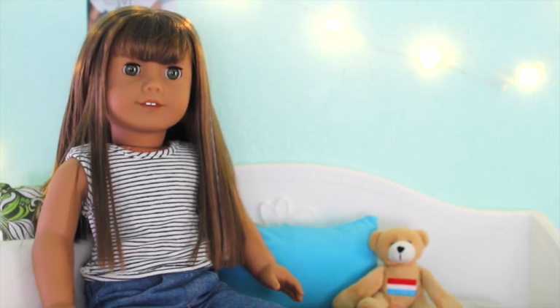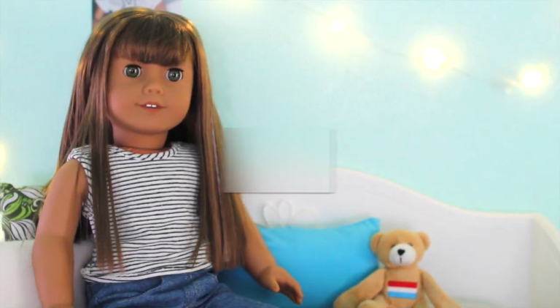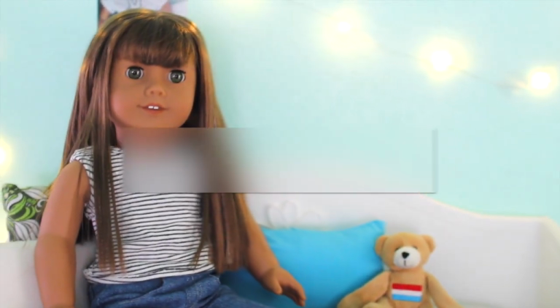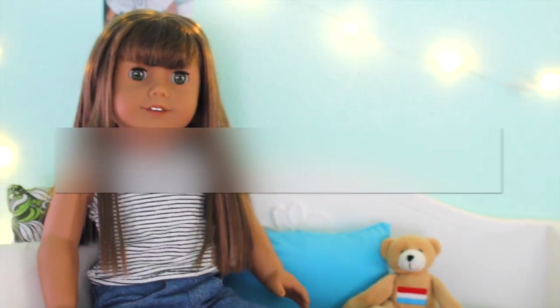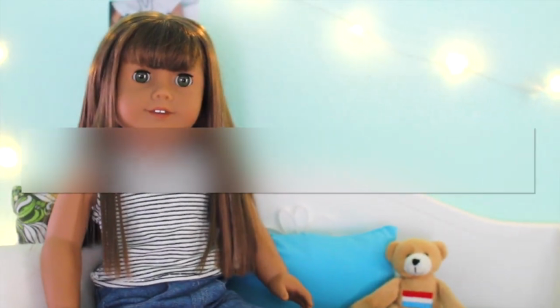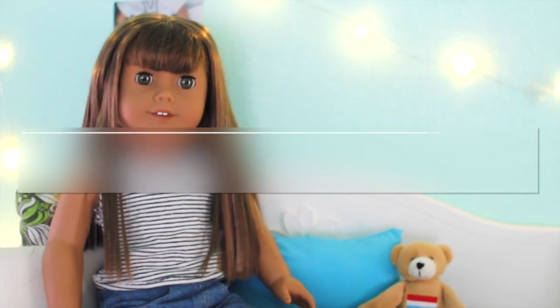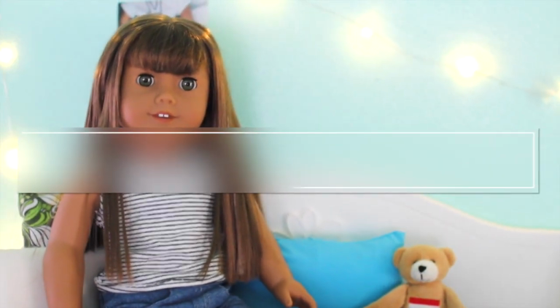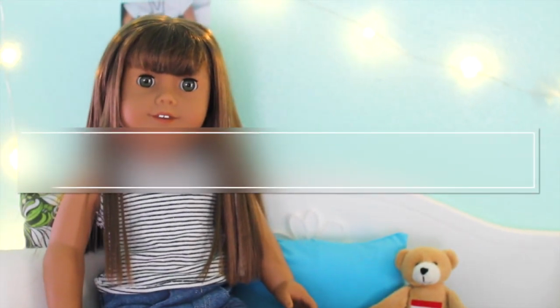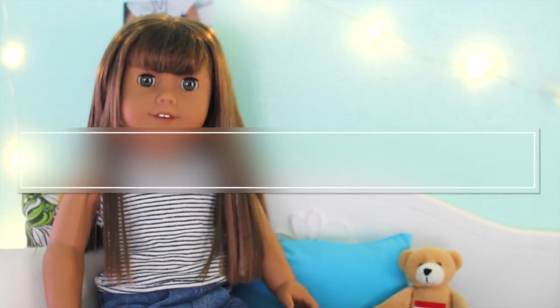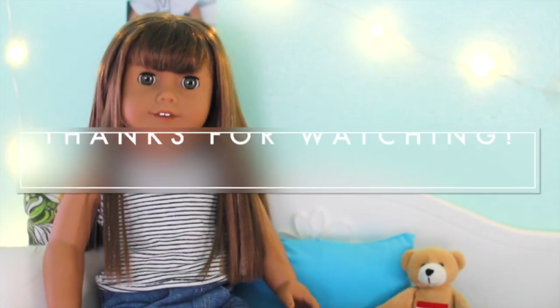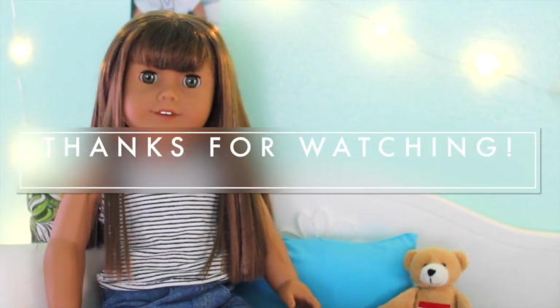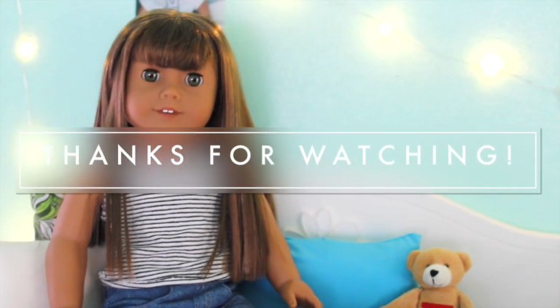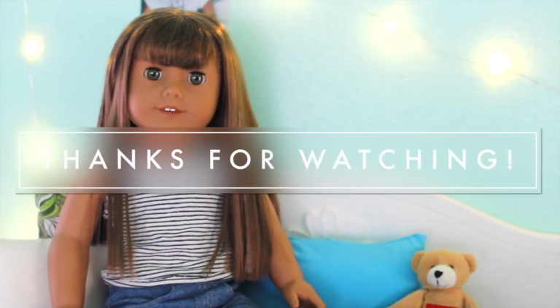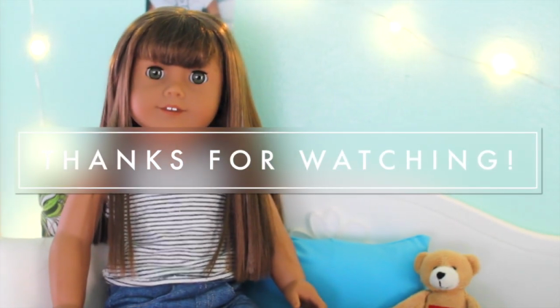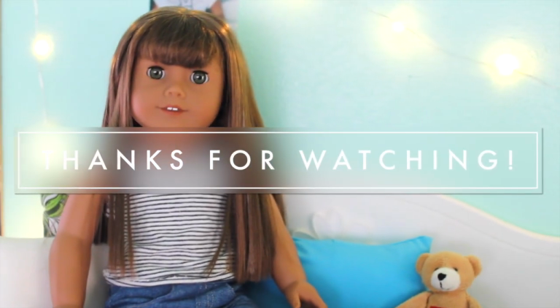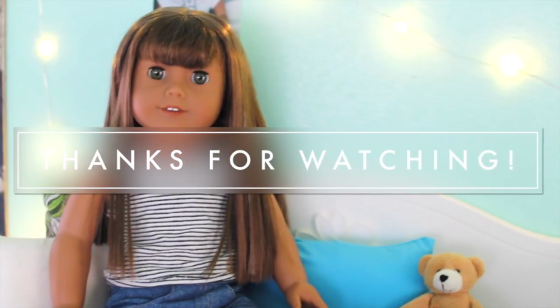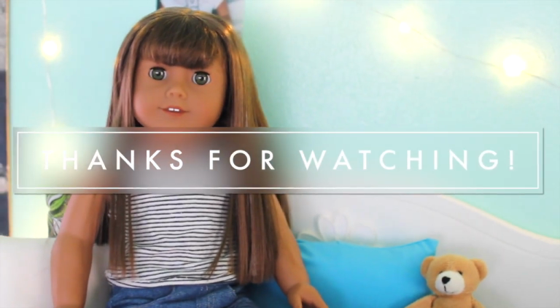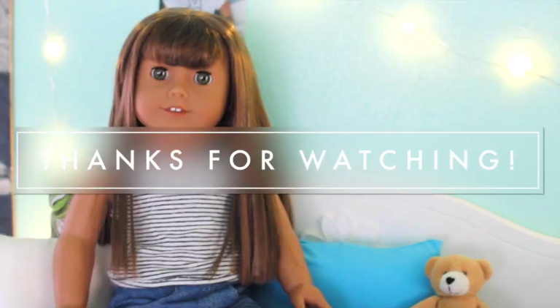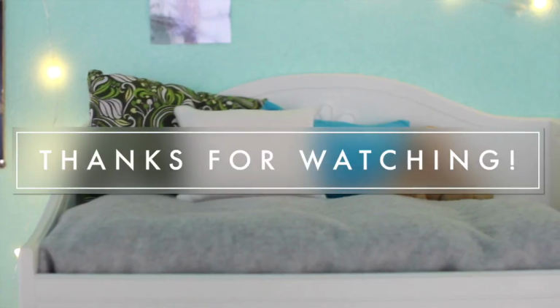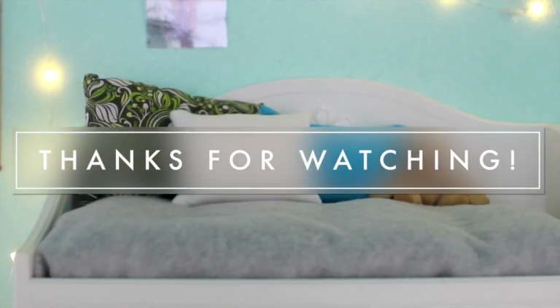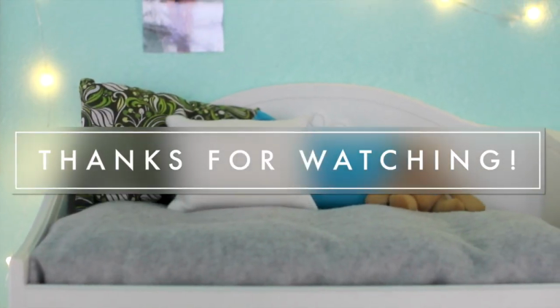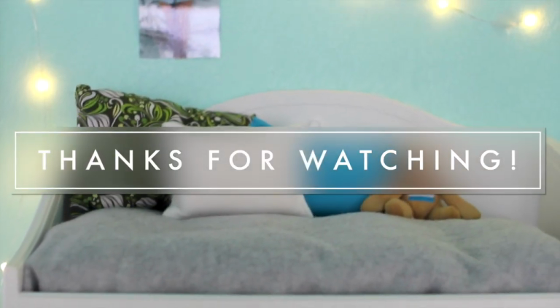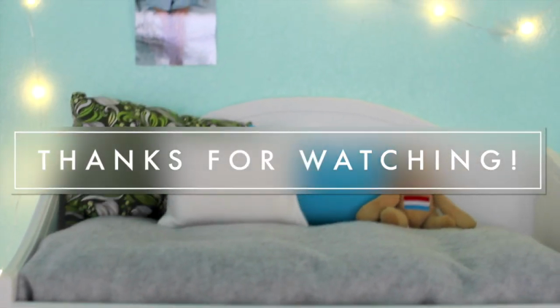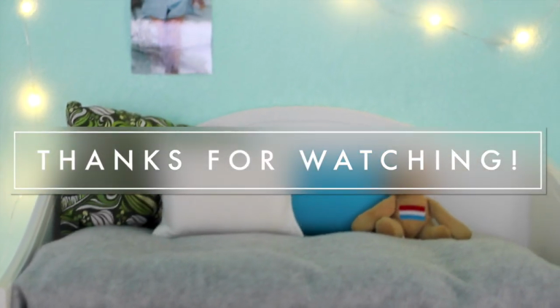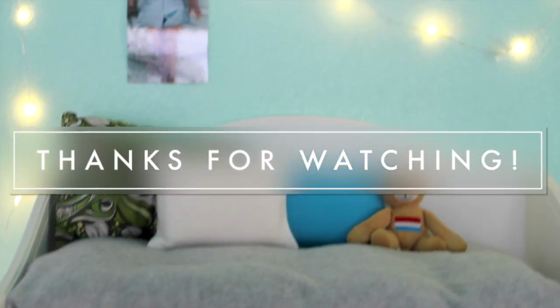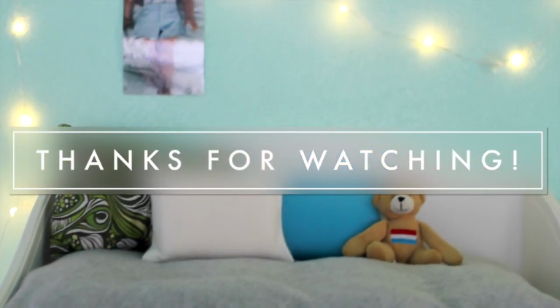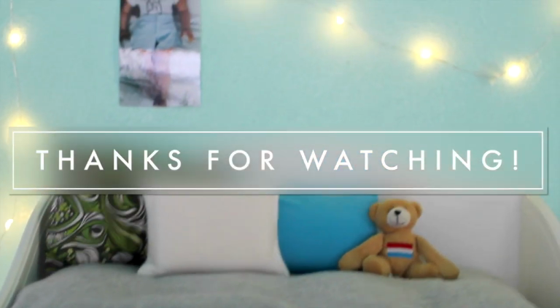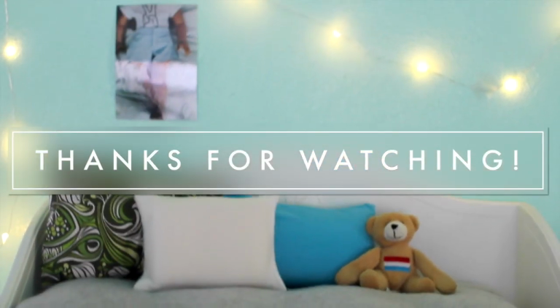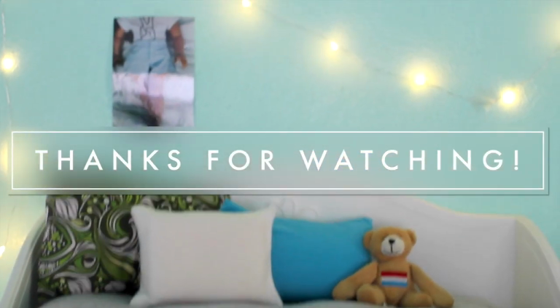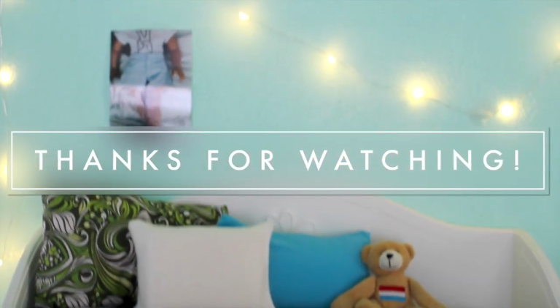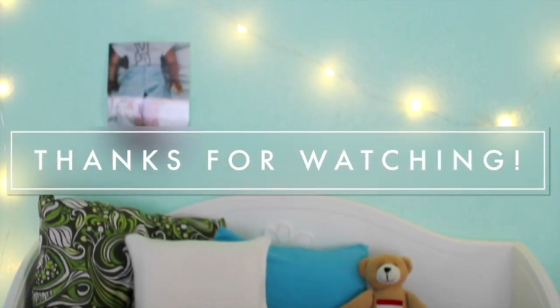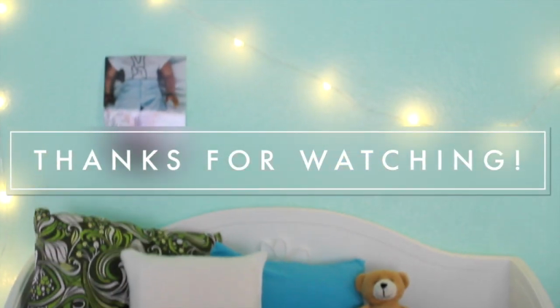So that was it. I hope y'all enjoyed this video and thanks so much for watching. Bye!